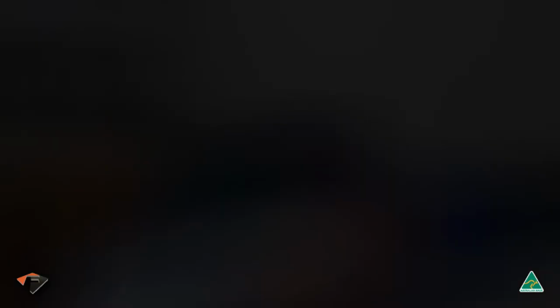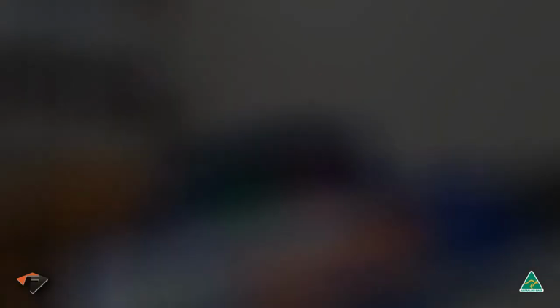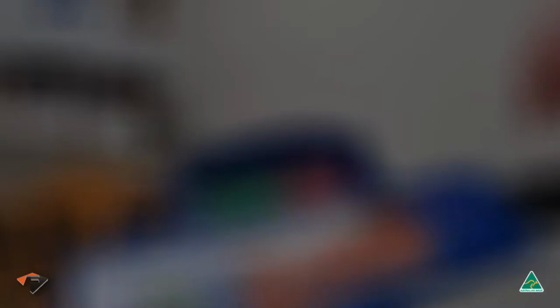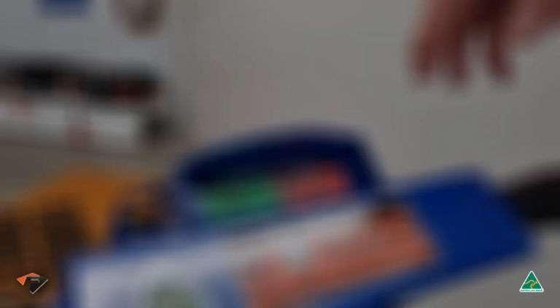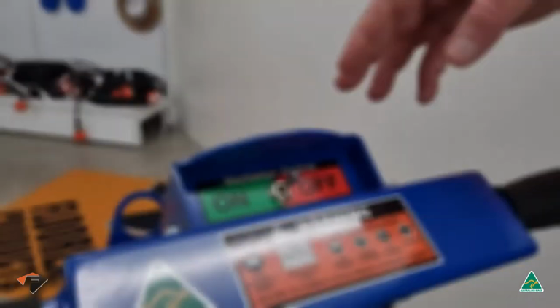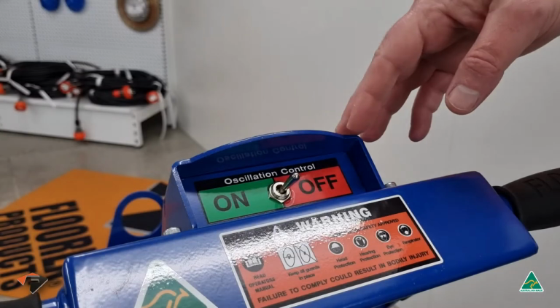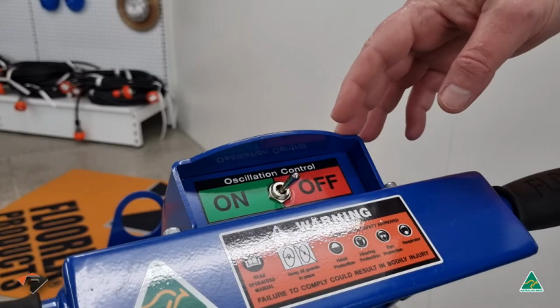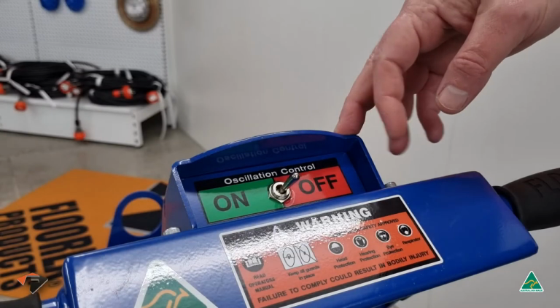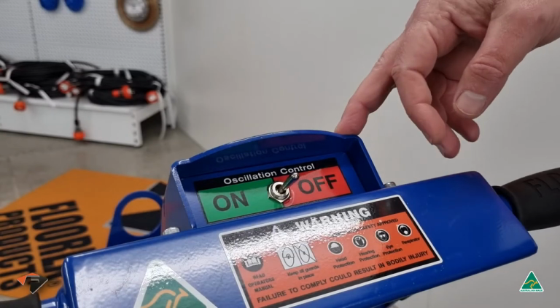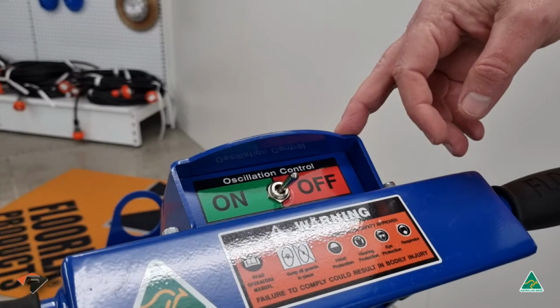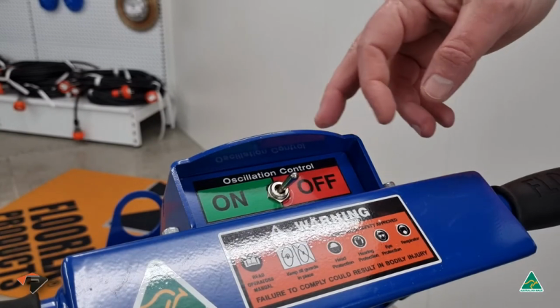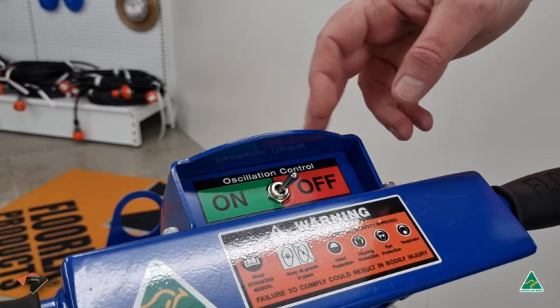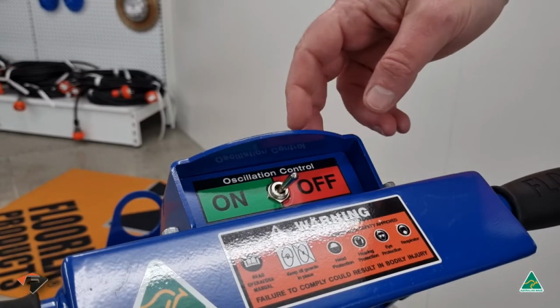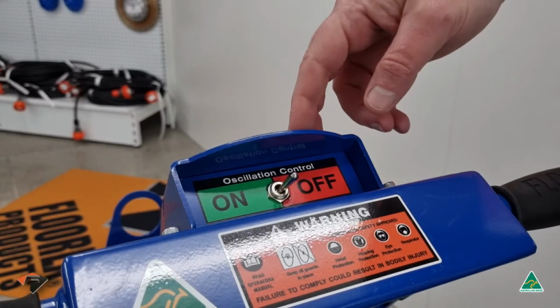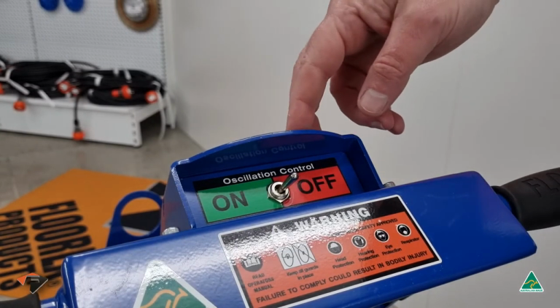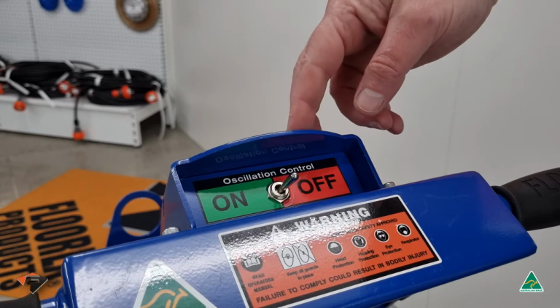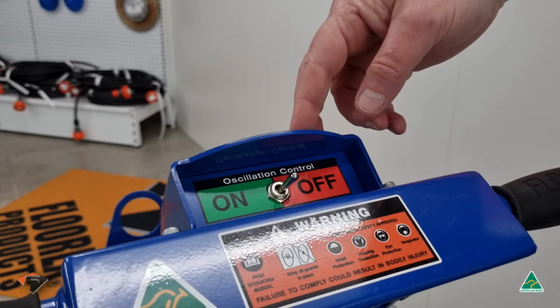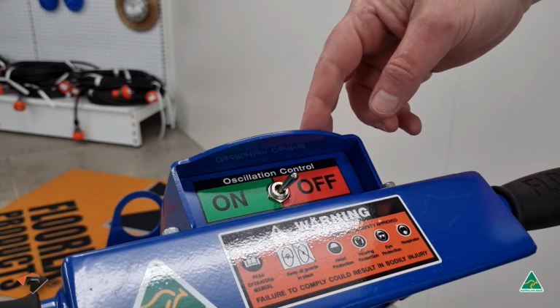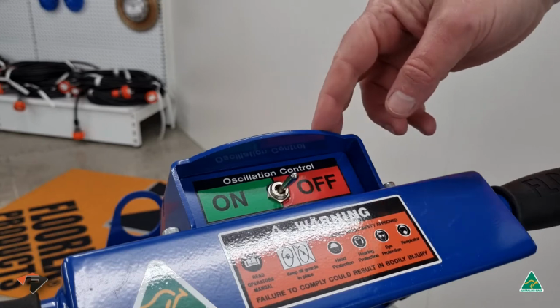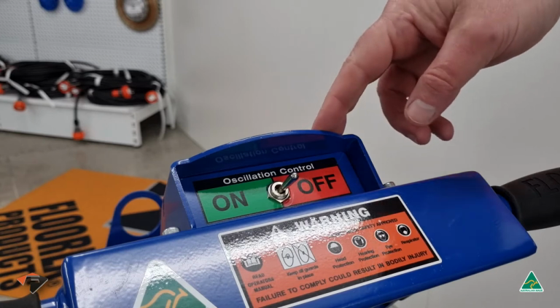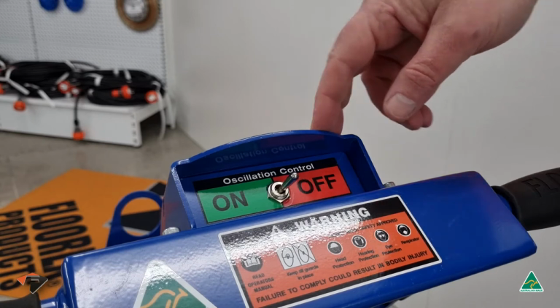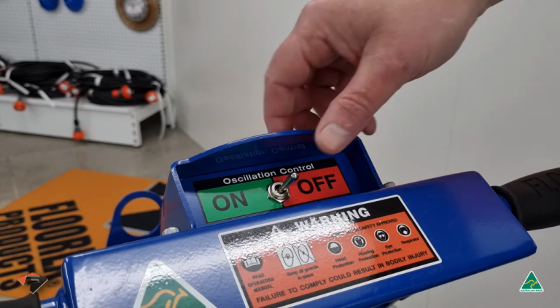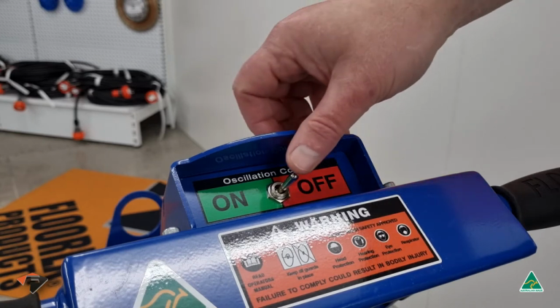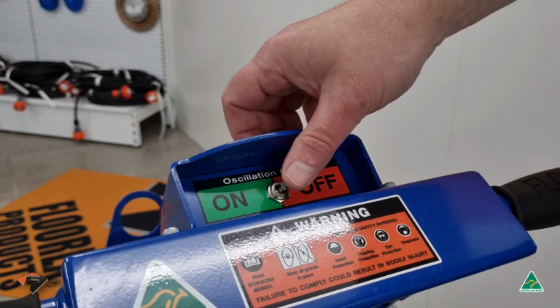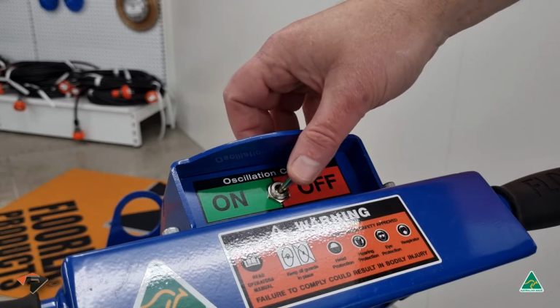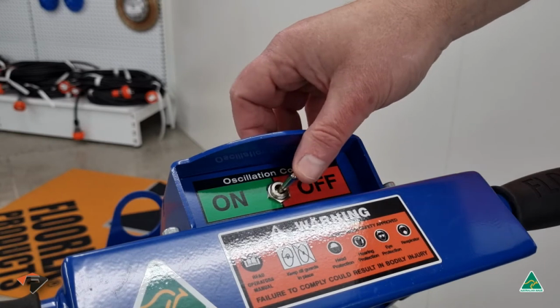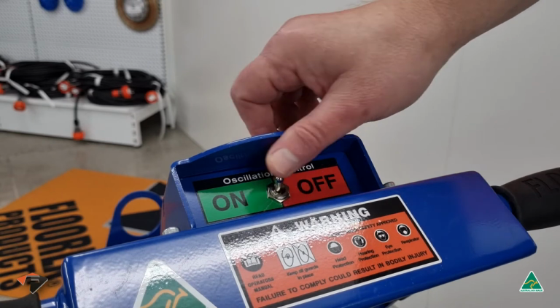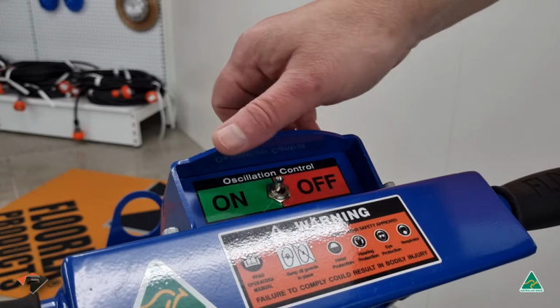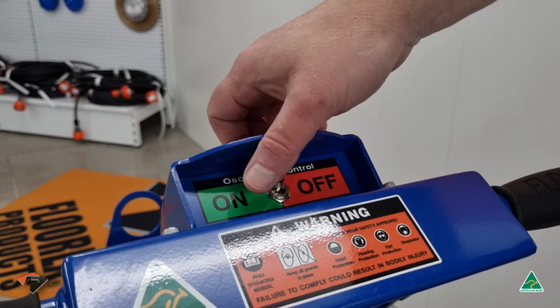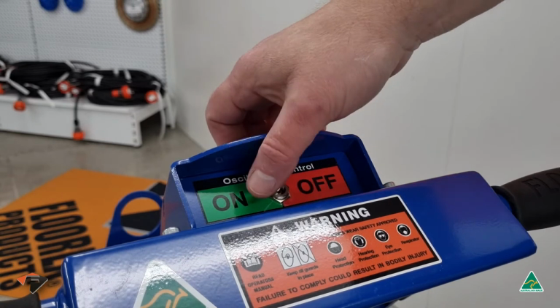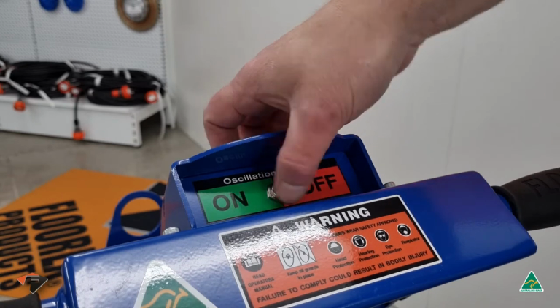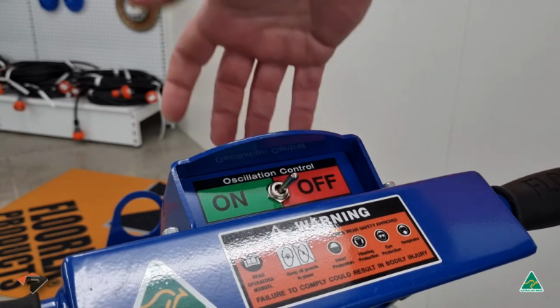At the top of the Beaver you'll have the on-off switch for the oscillating motor.